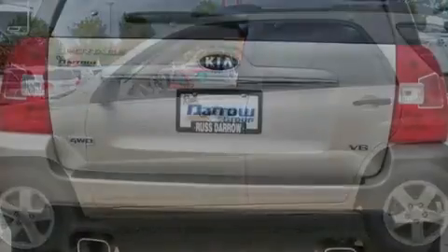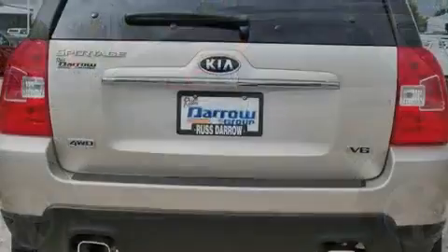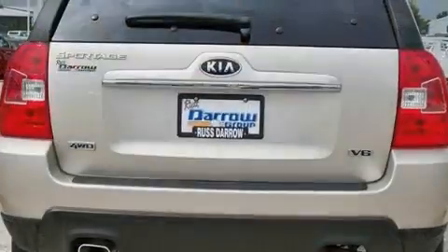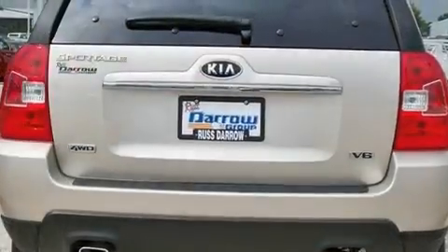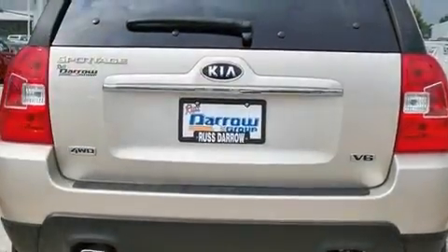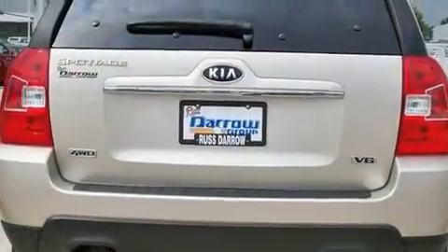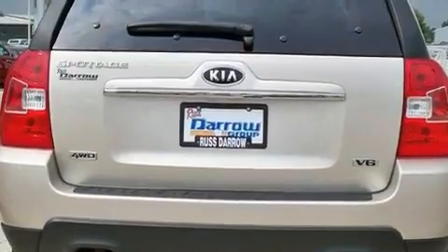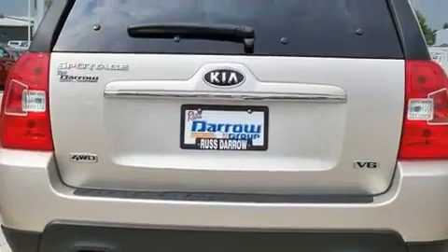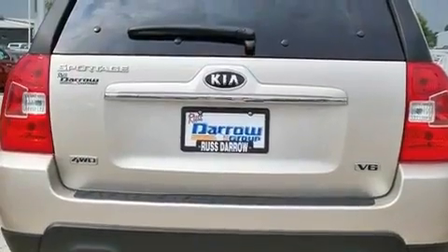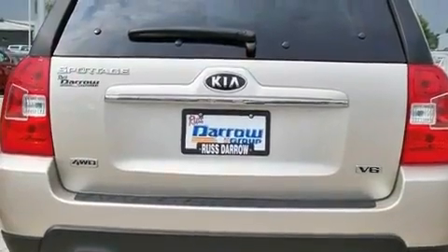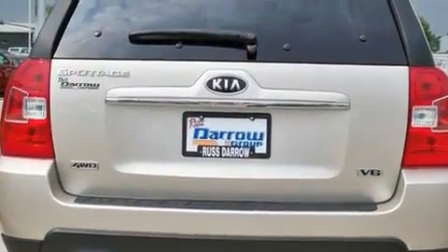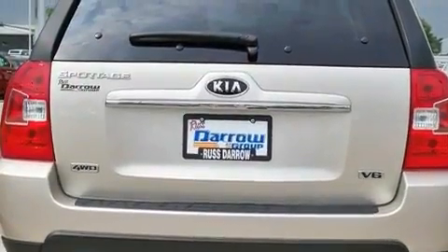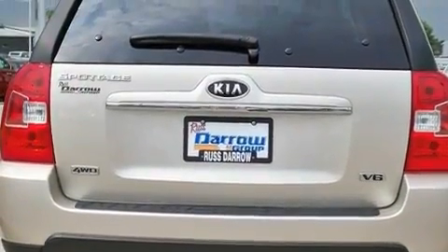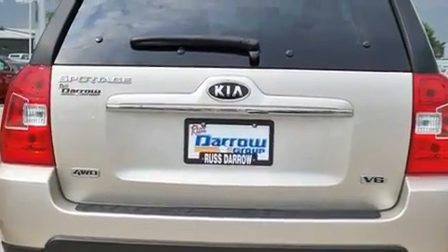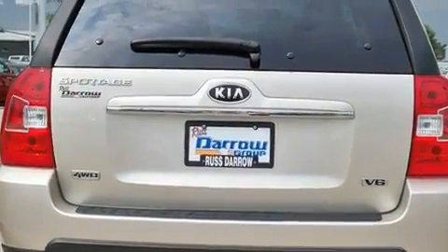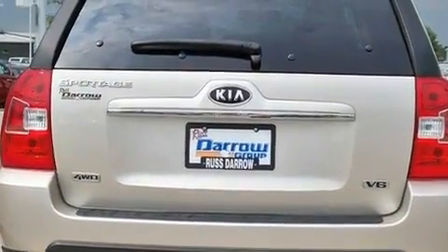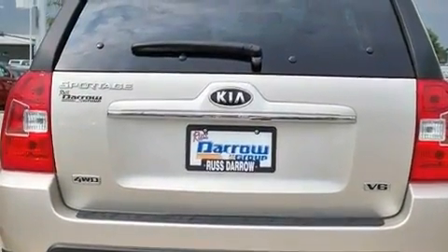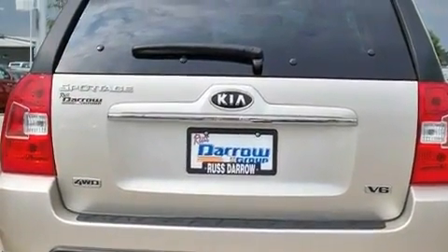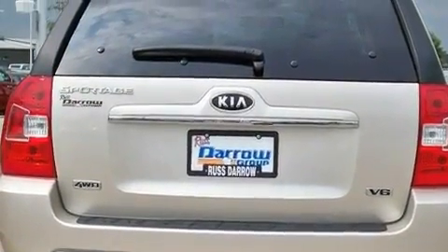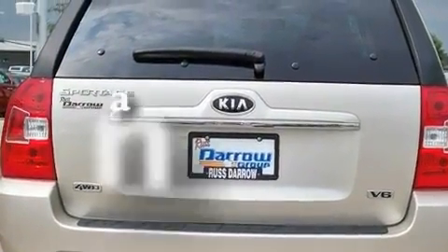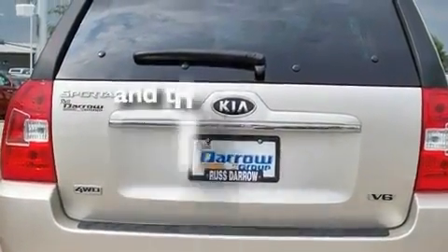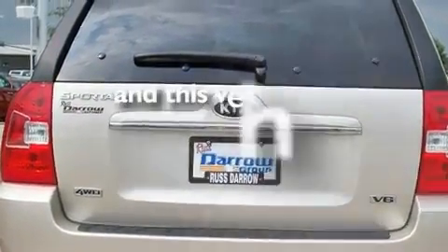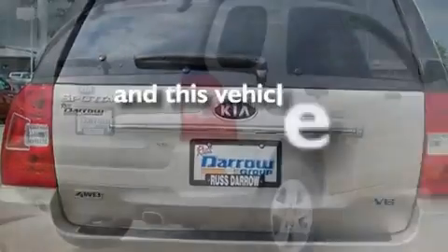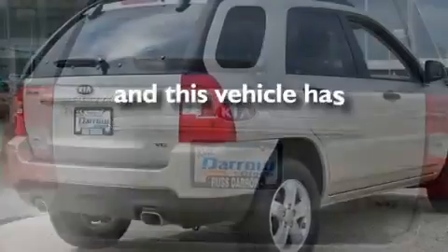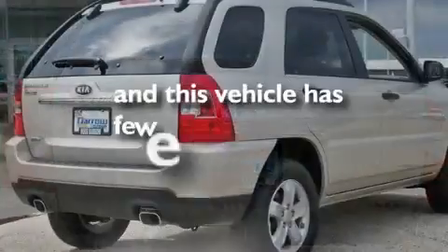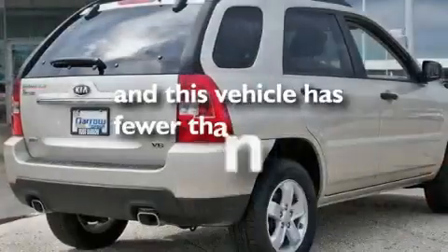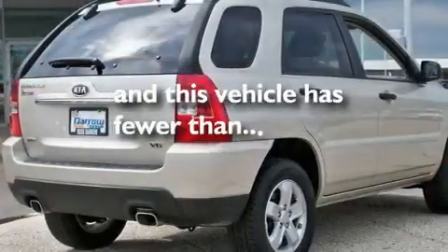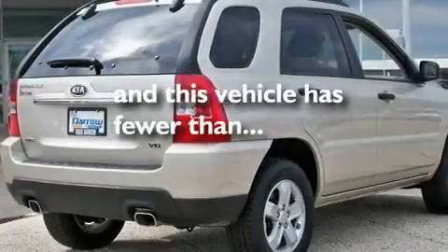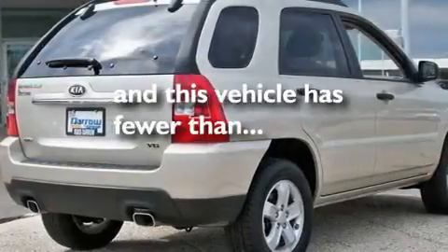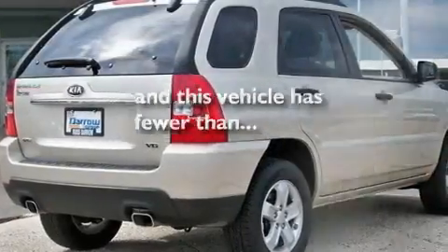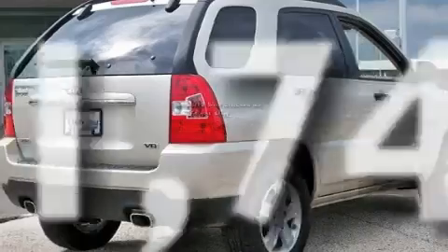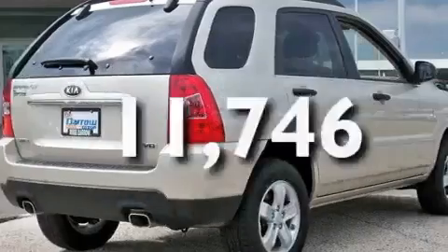Roof rails, a low tire pressure indicator, keyless entry, and this vehicle has fewer than 12,000 miles on the odometer.